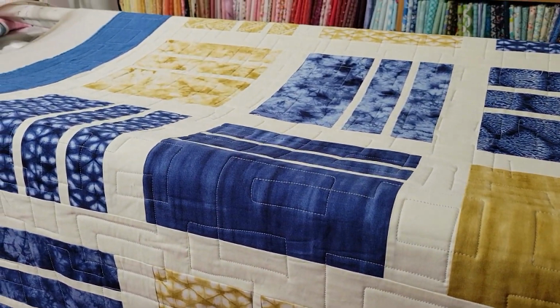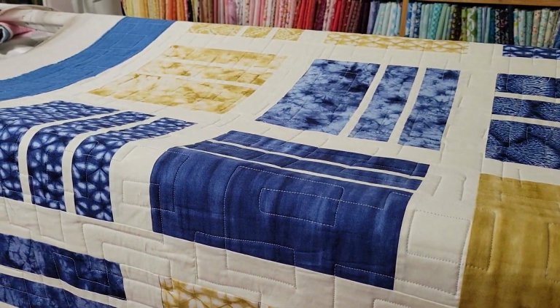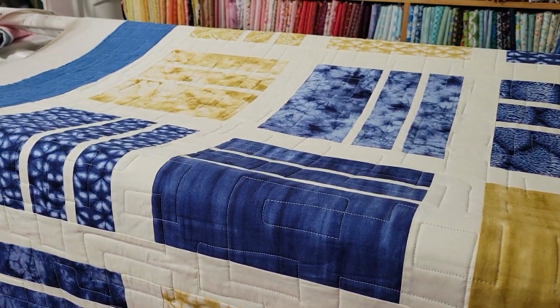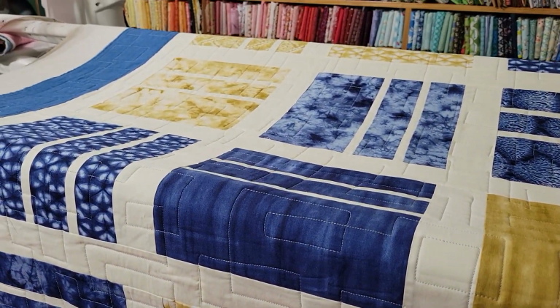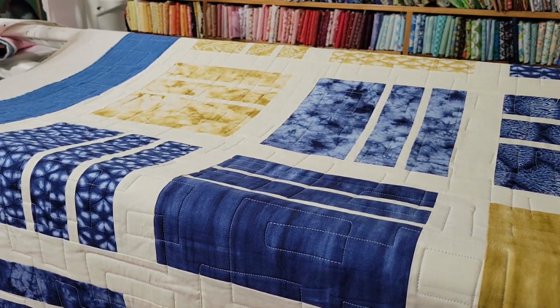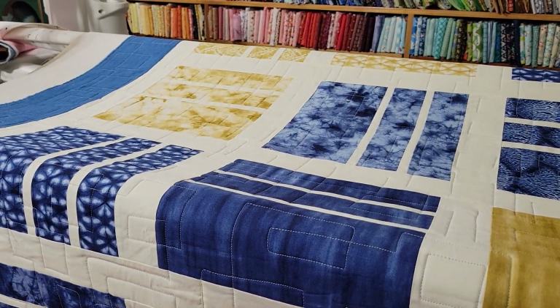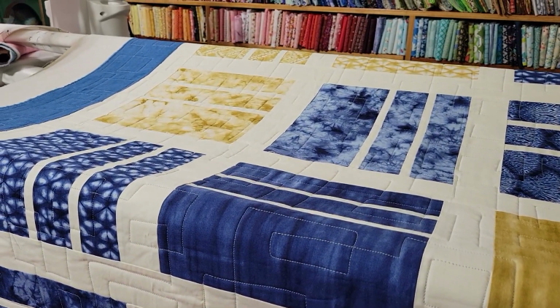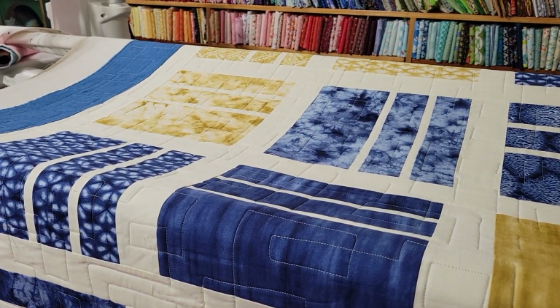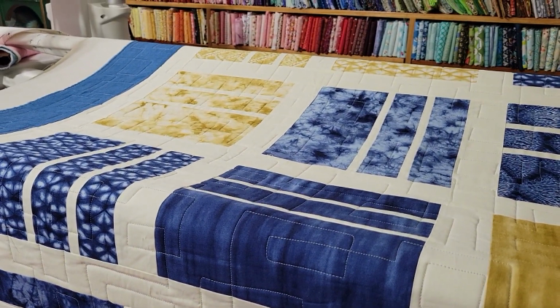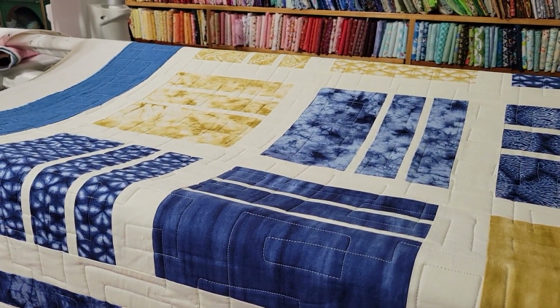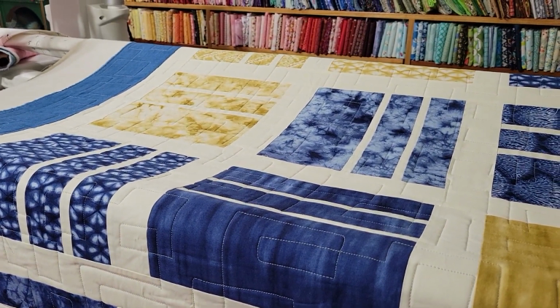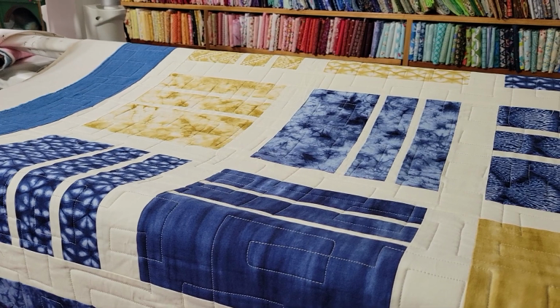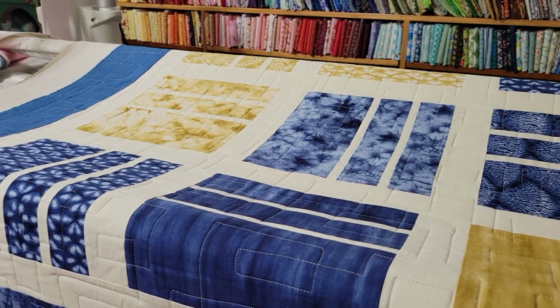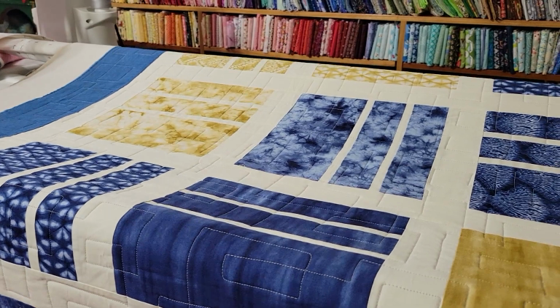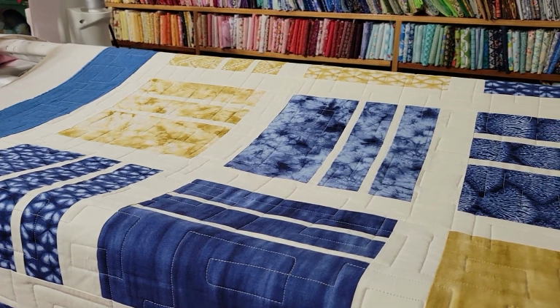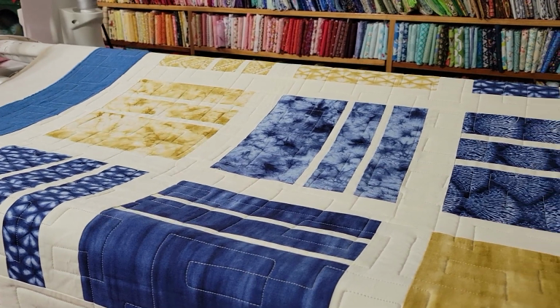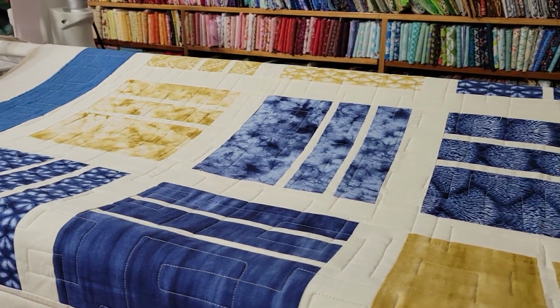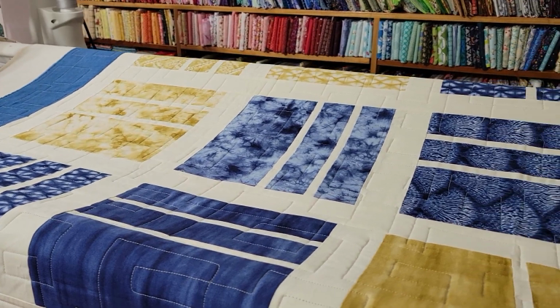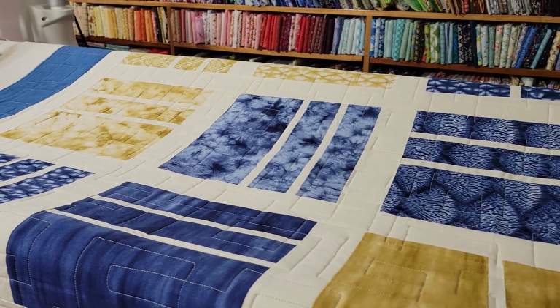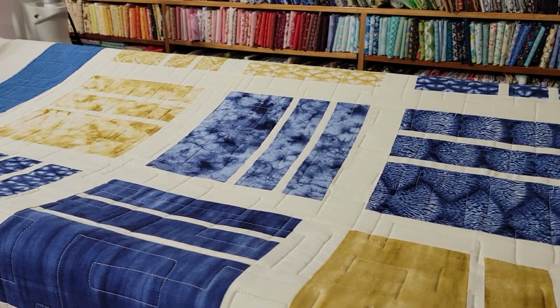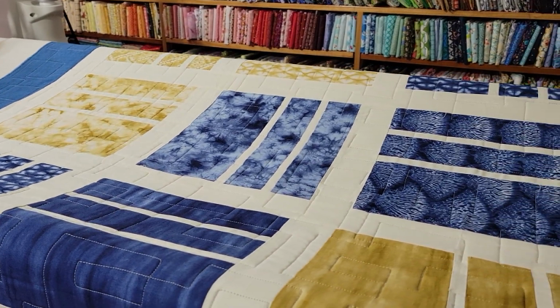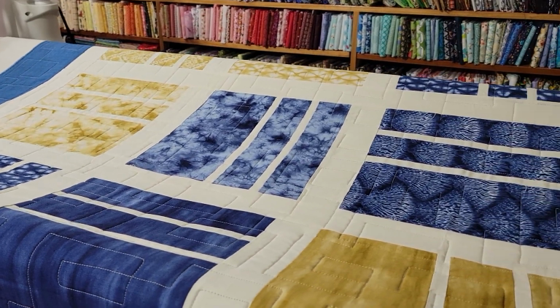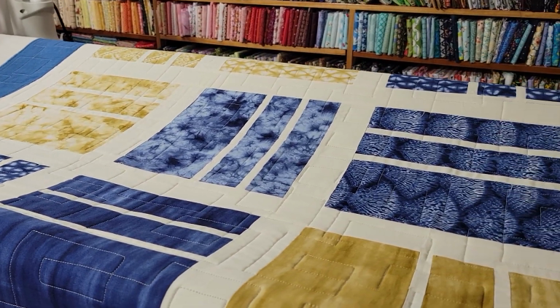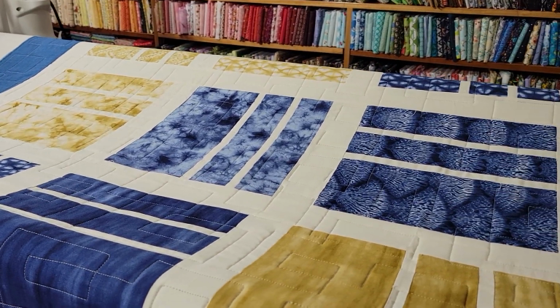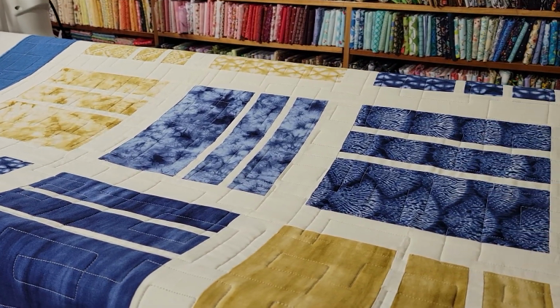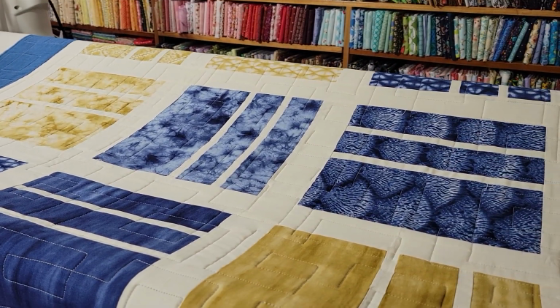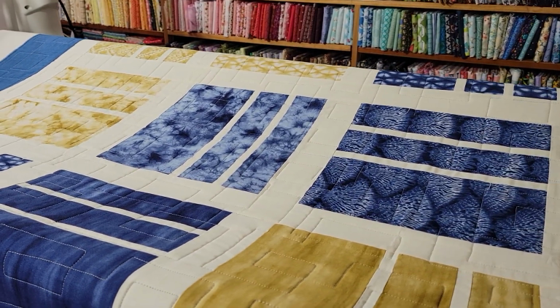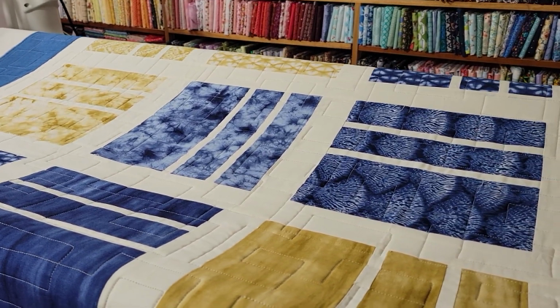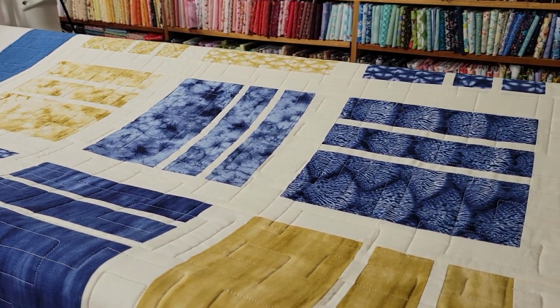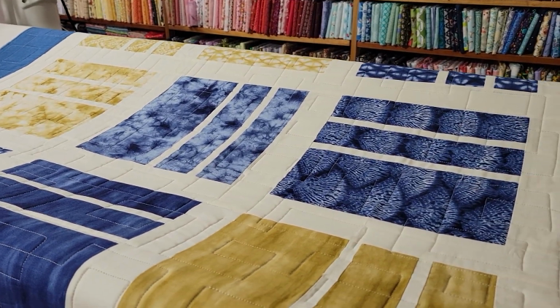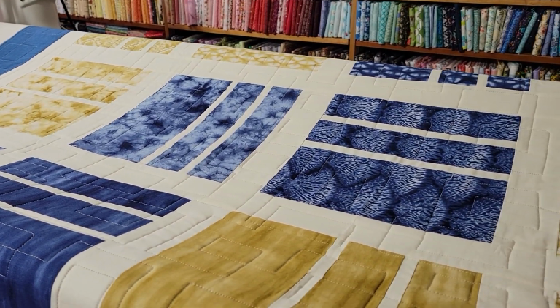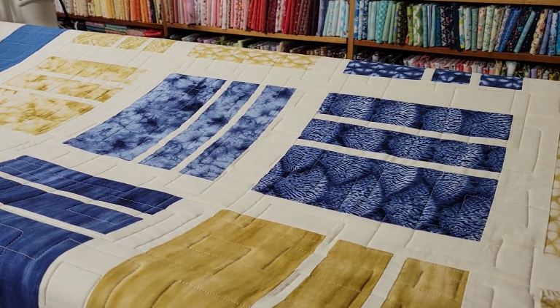Very beautiful quilt. Thank you so much for watching.